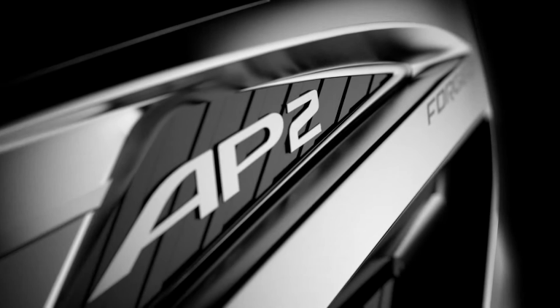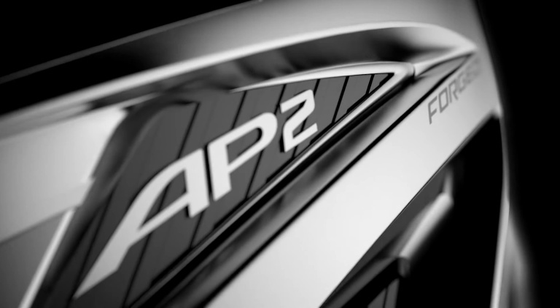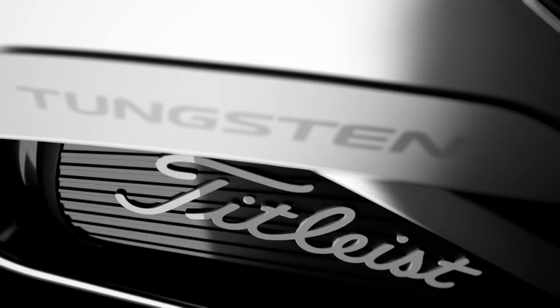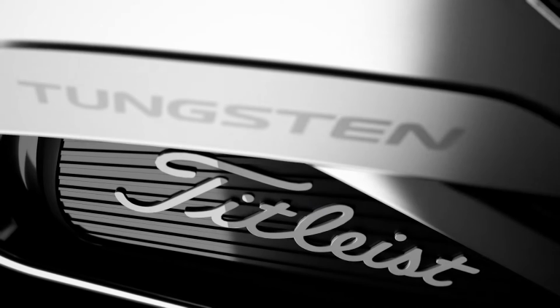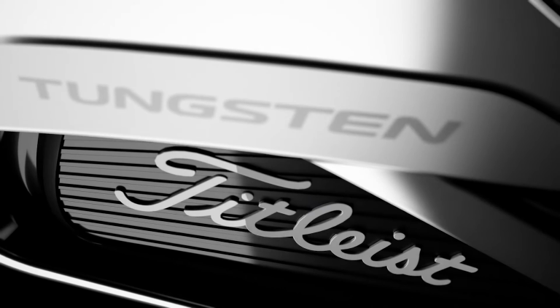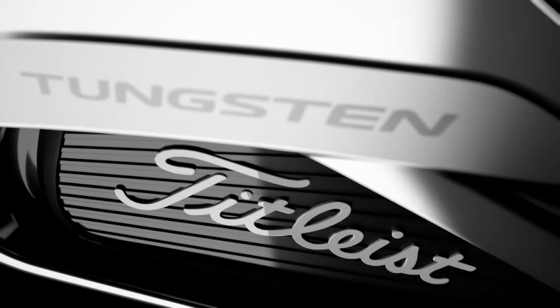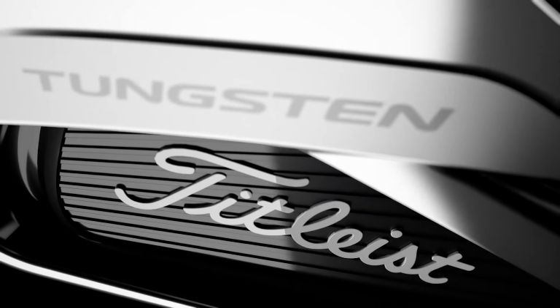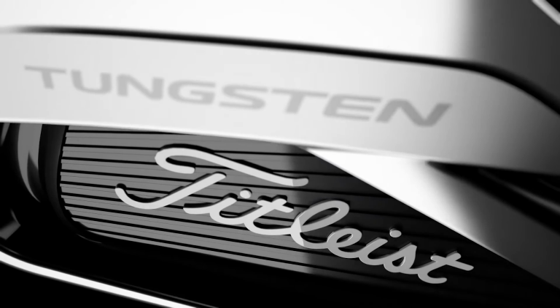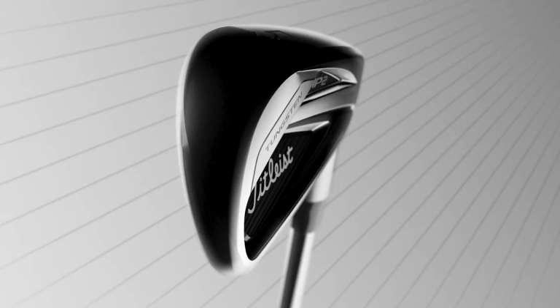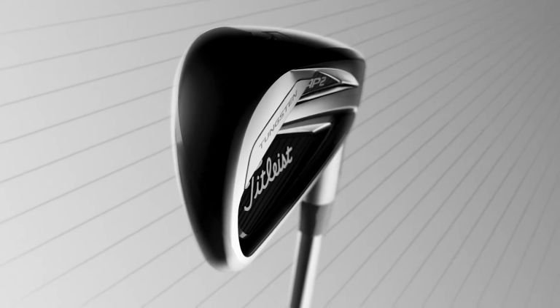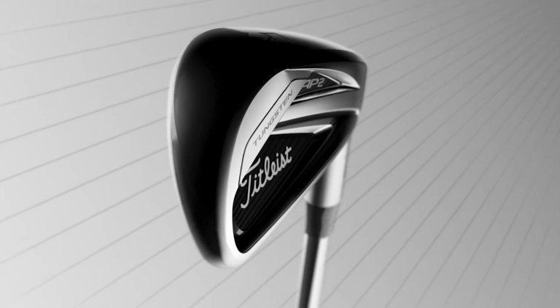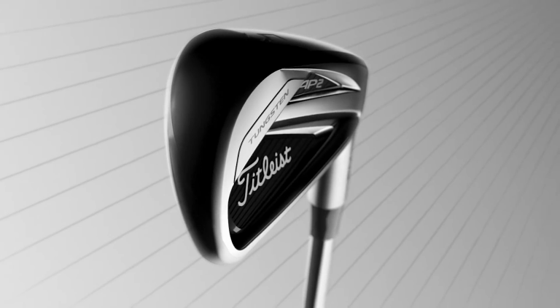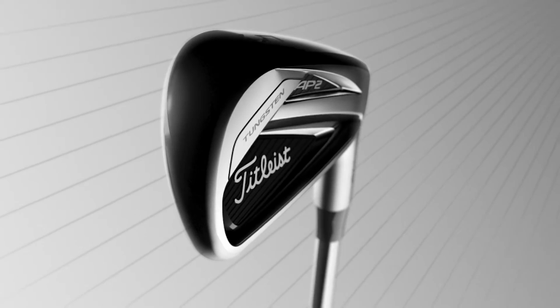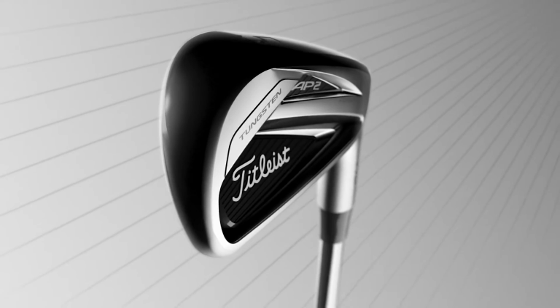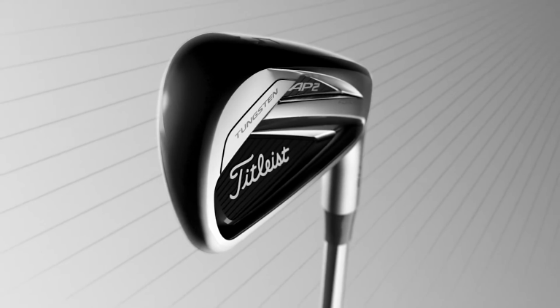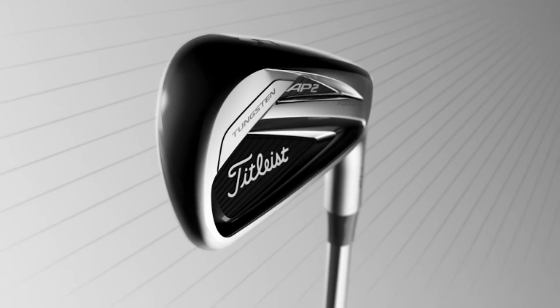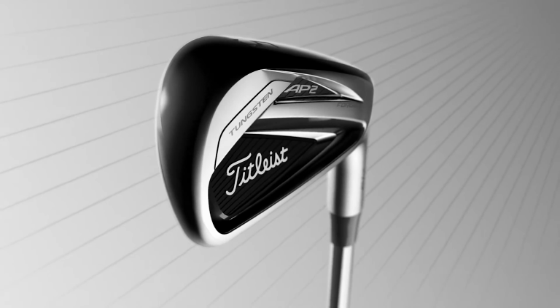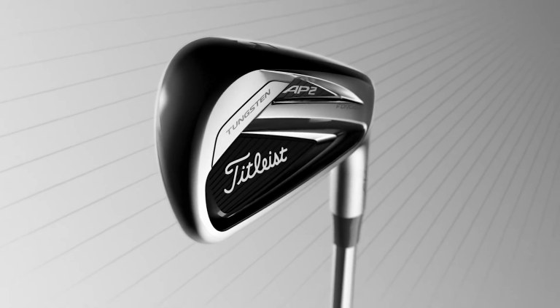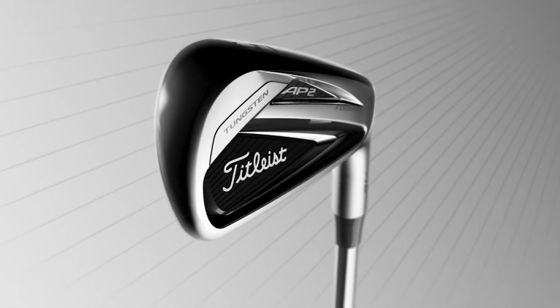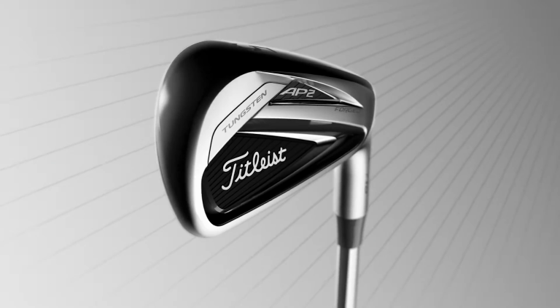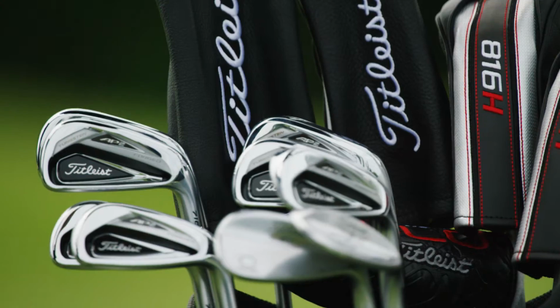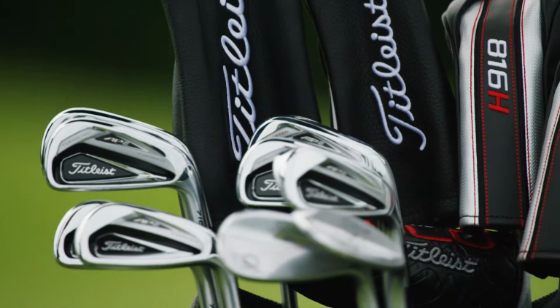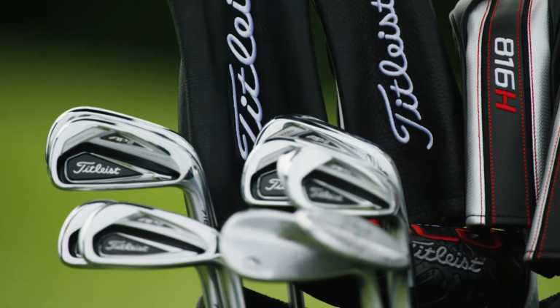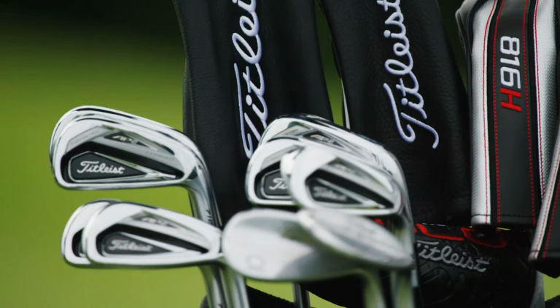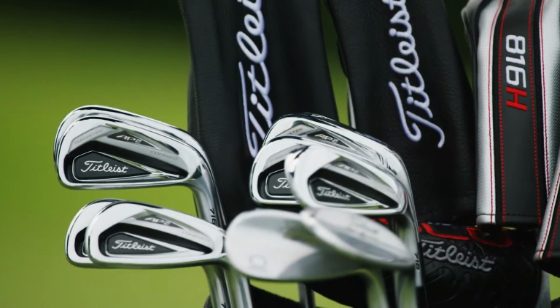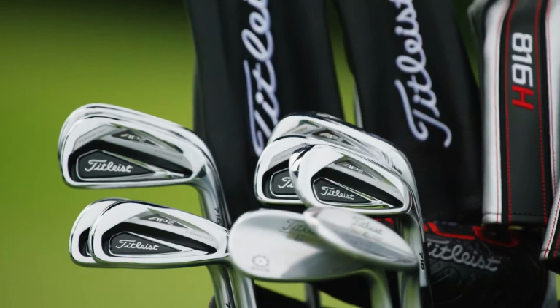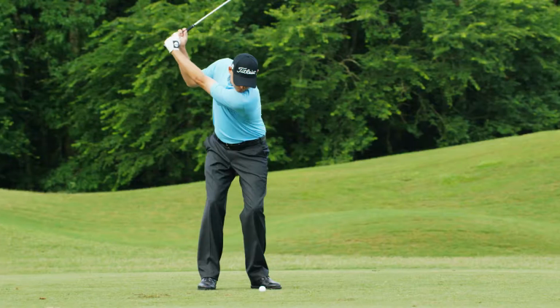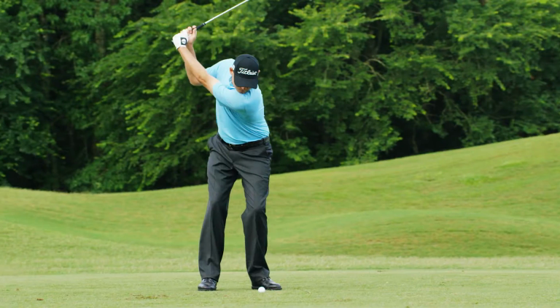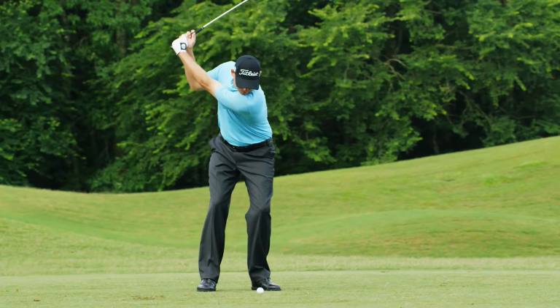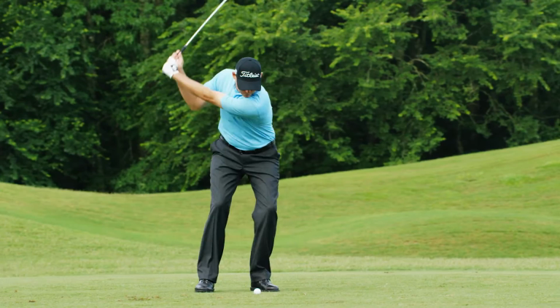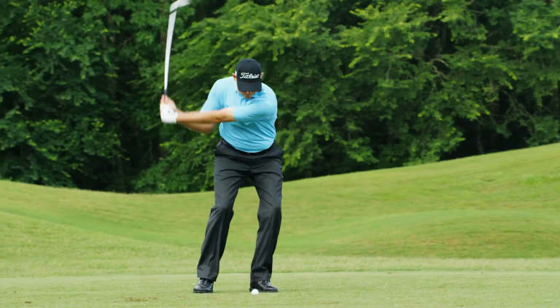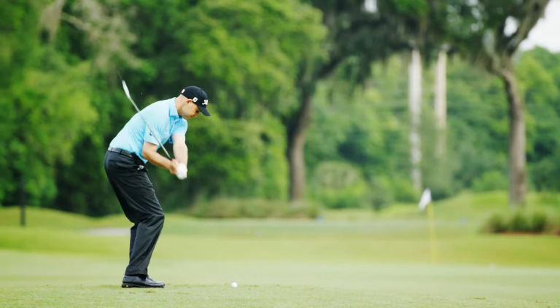The 716 AP2: for golfers seeking a tour proven iron with distance, forgiveness, and feel.